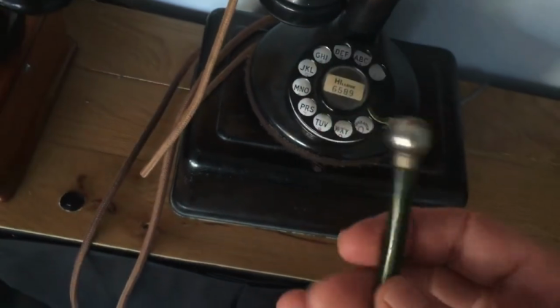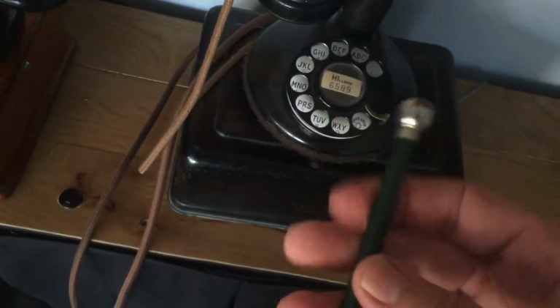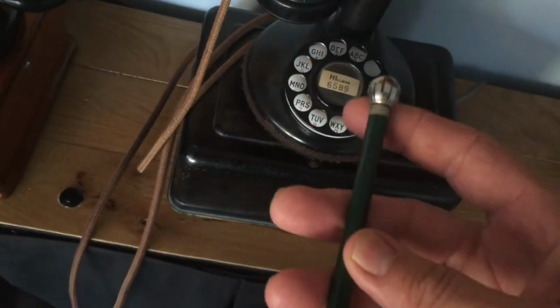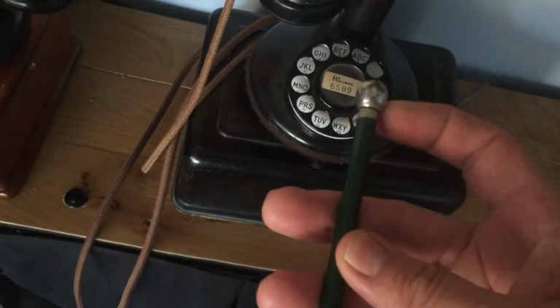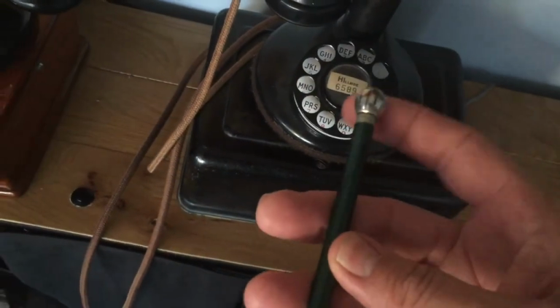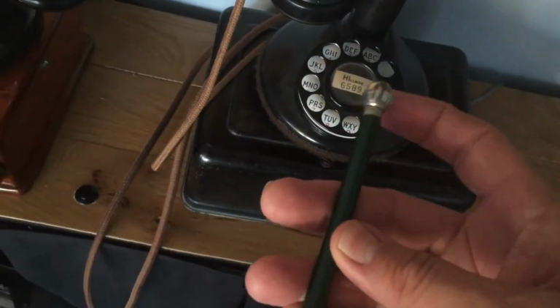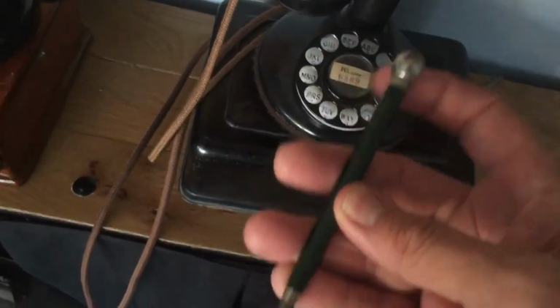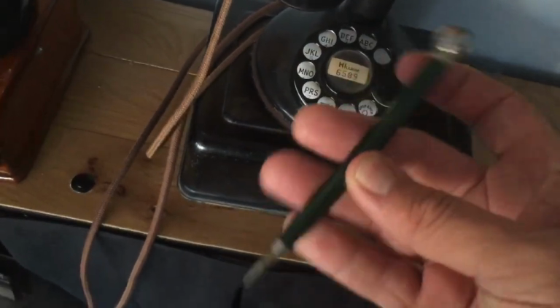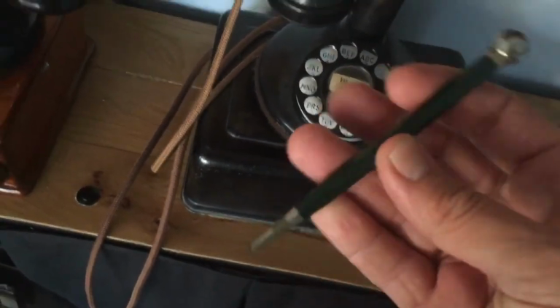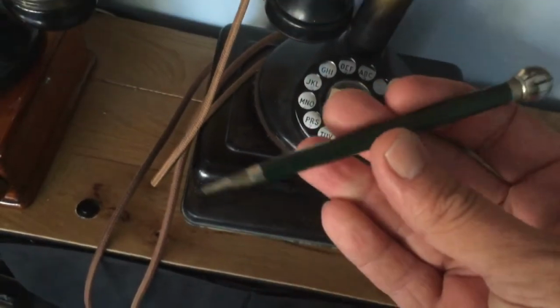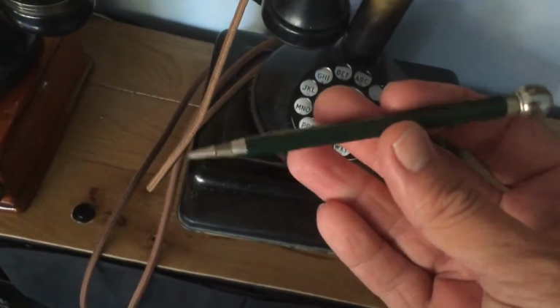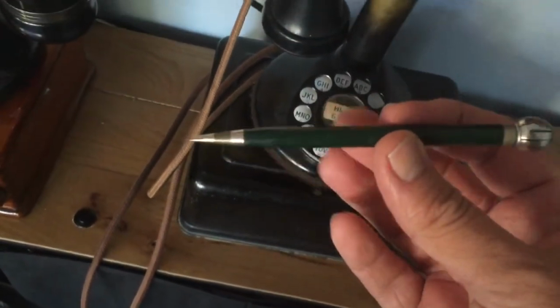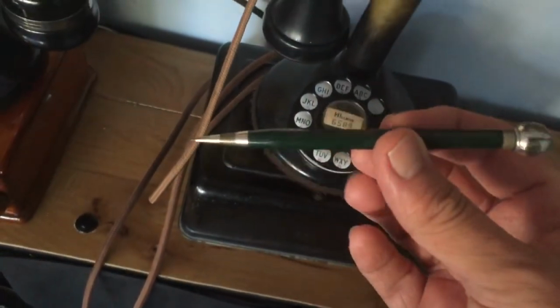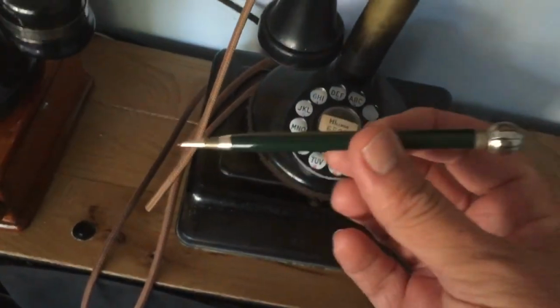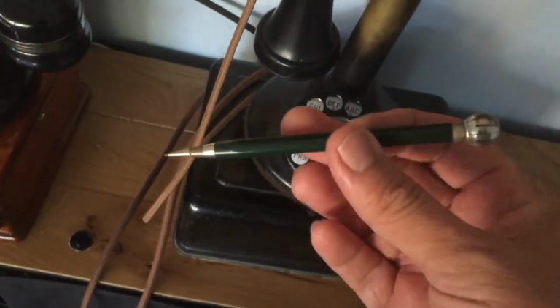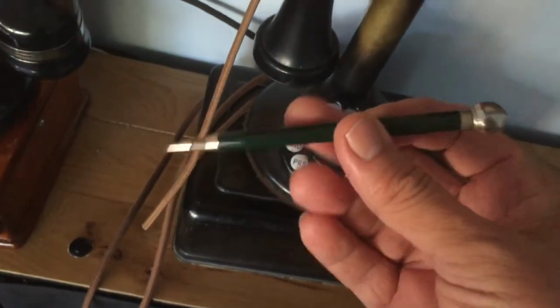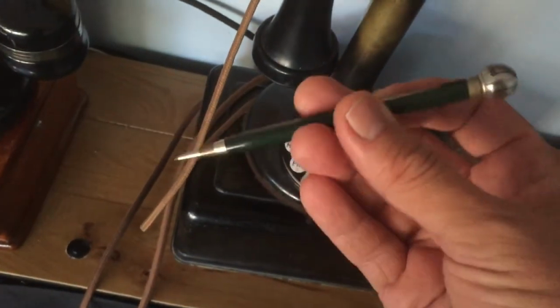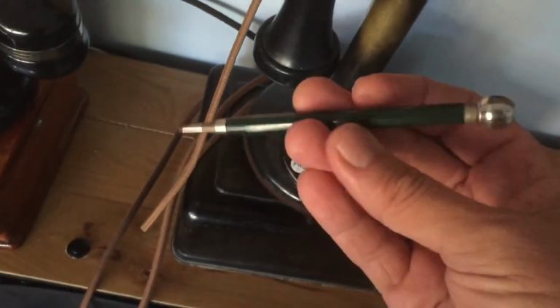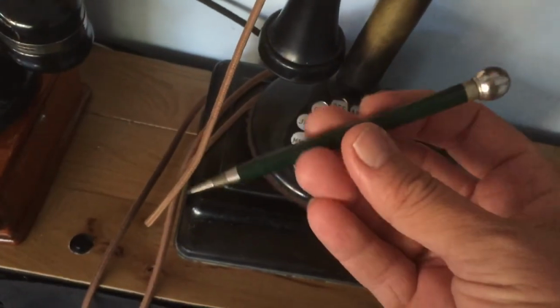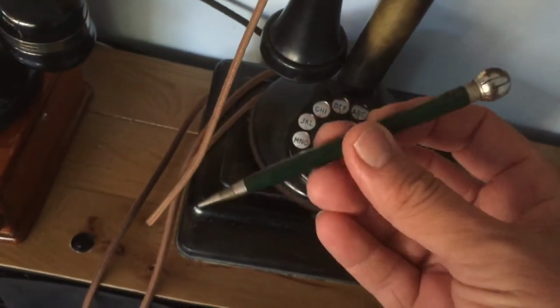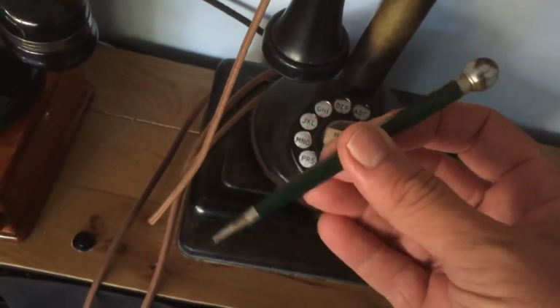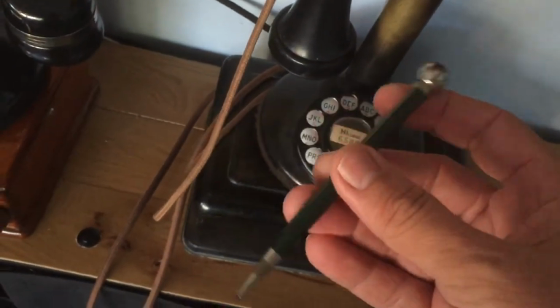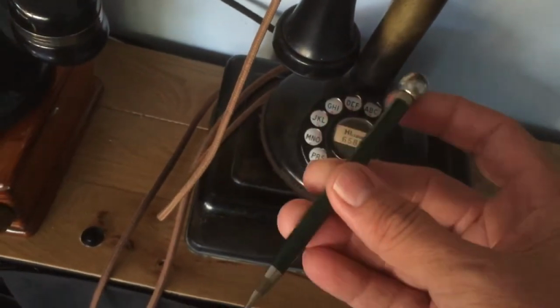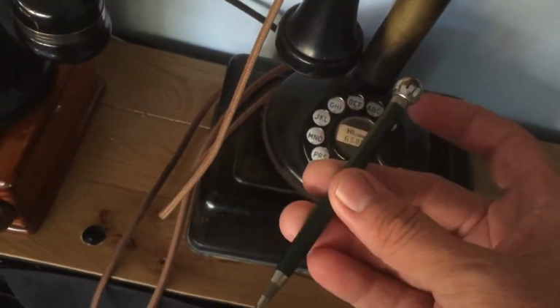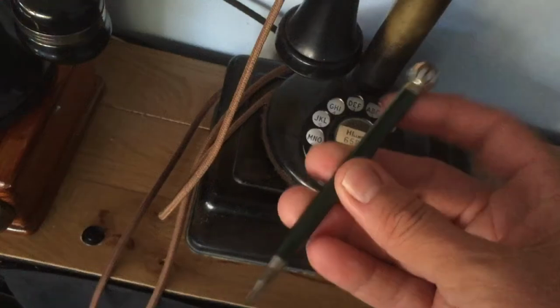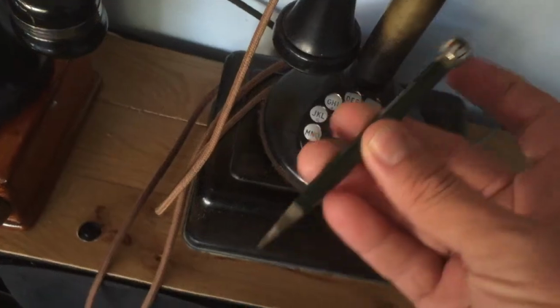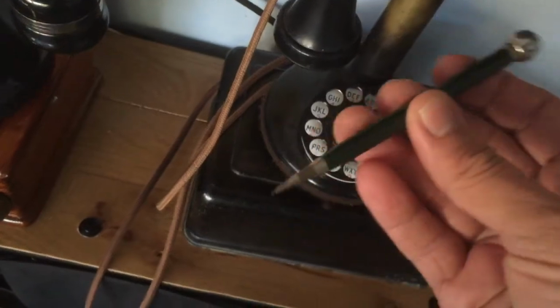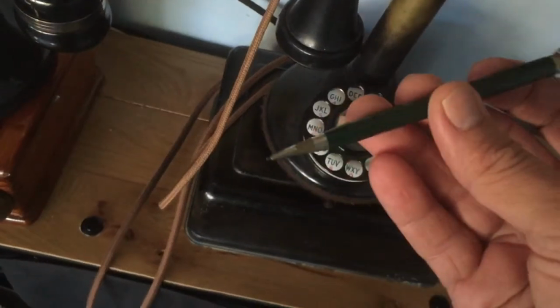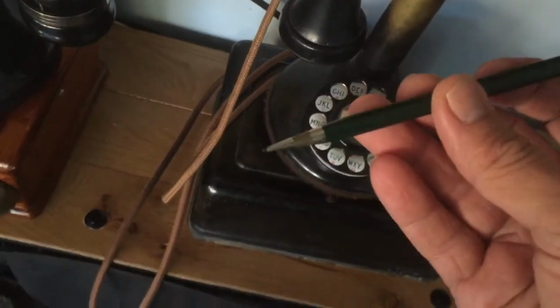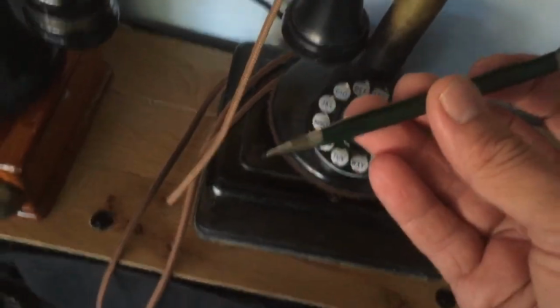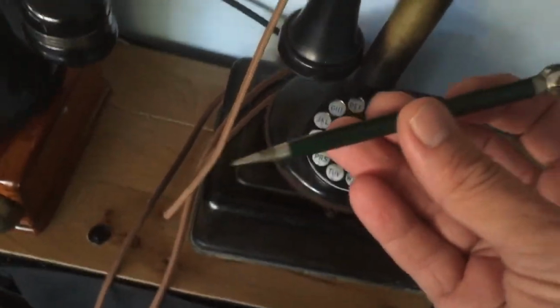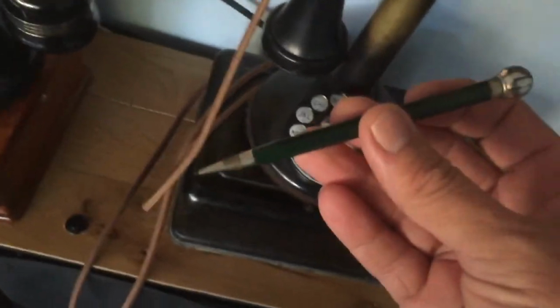That's what it is. It's from the Chesapeake and Potomac Telephone Company. Thank you.